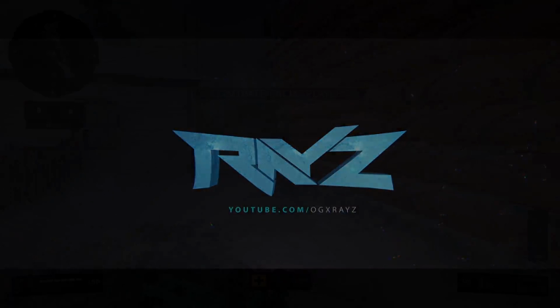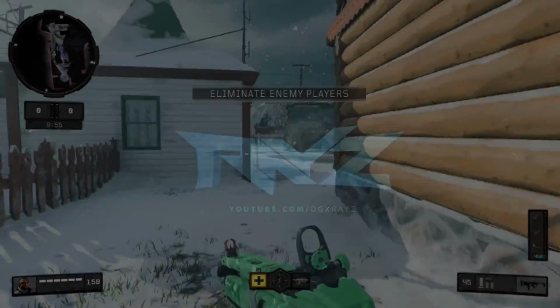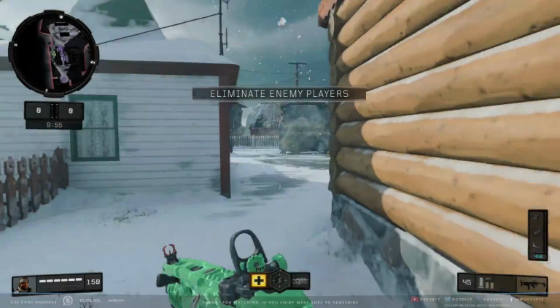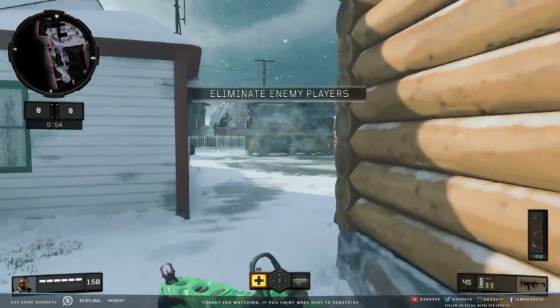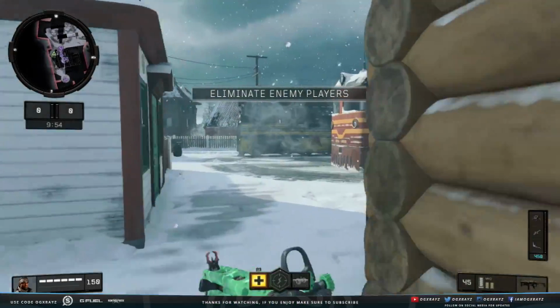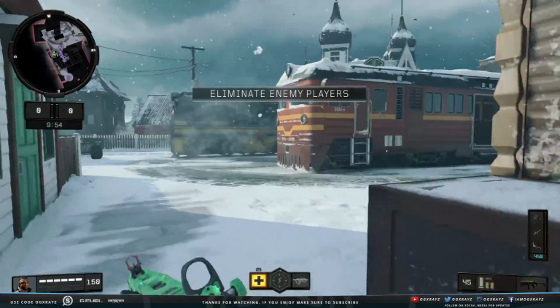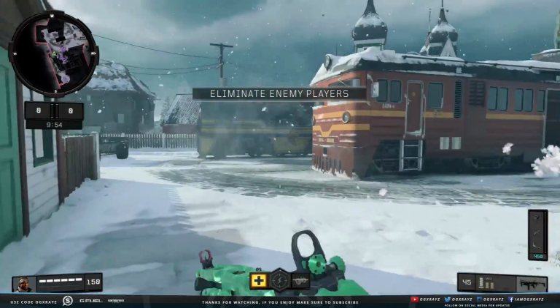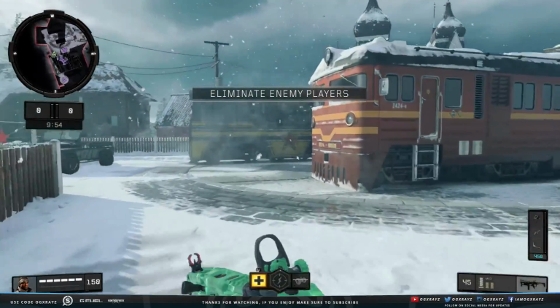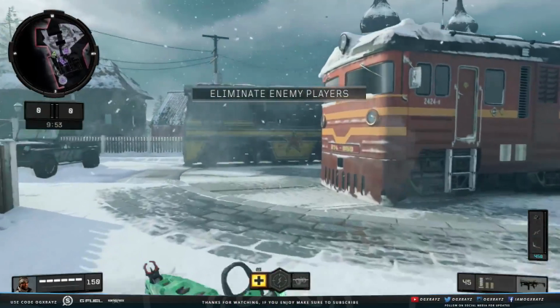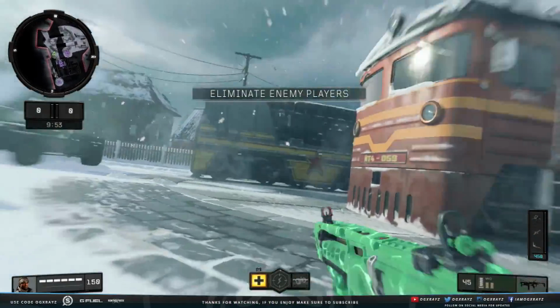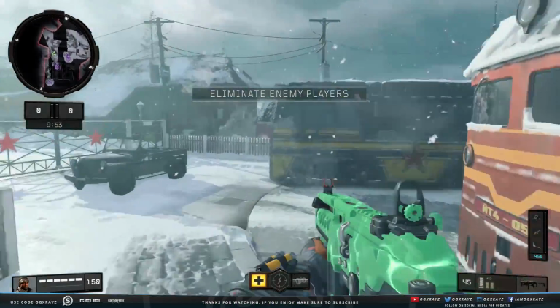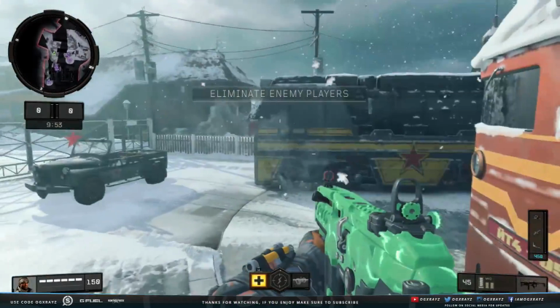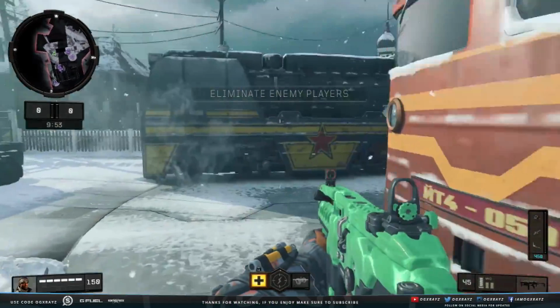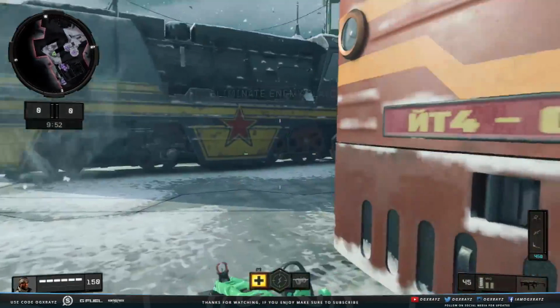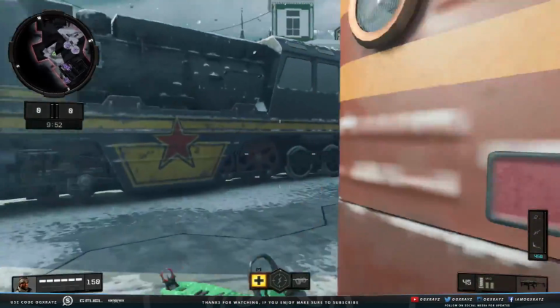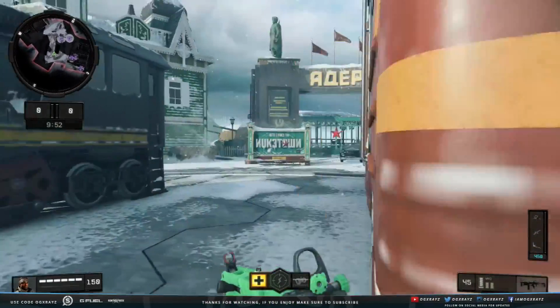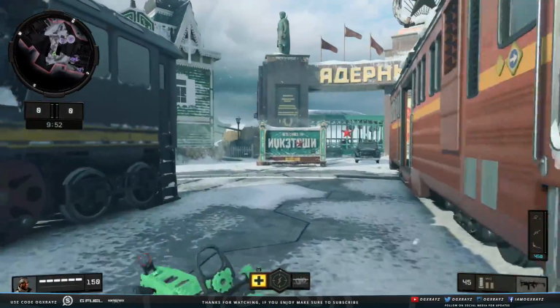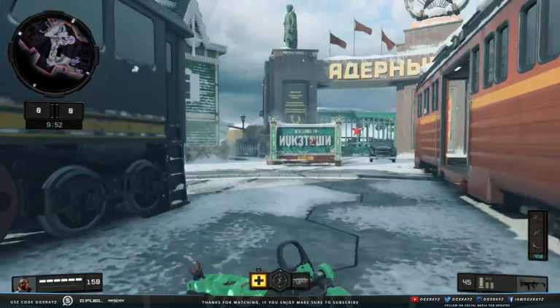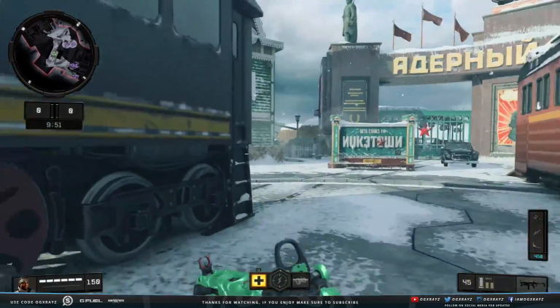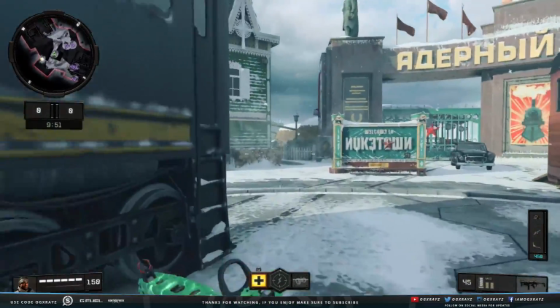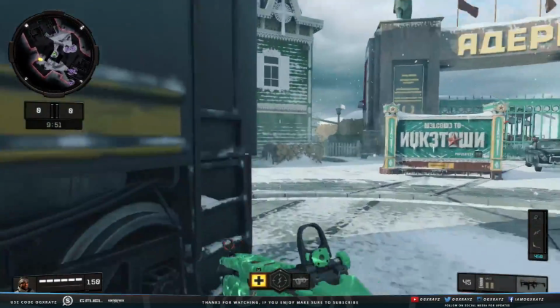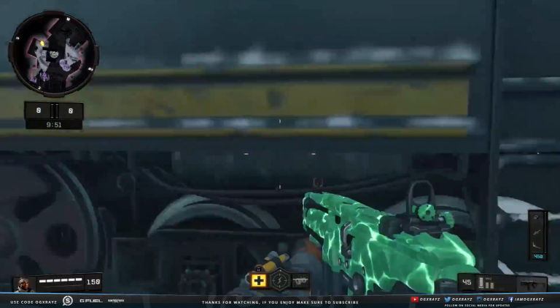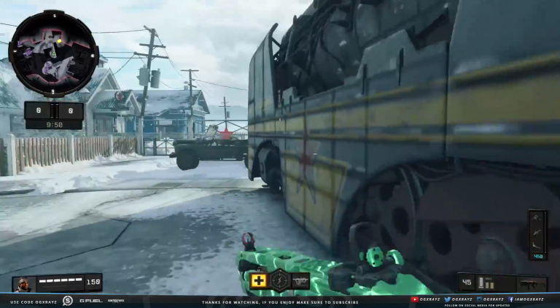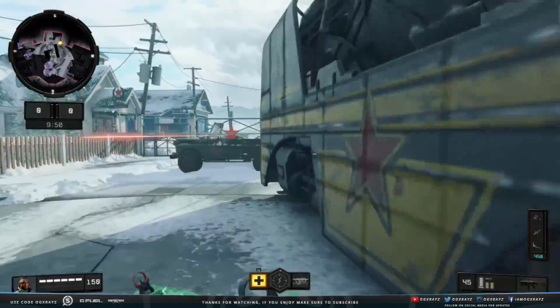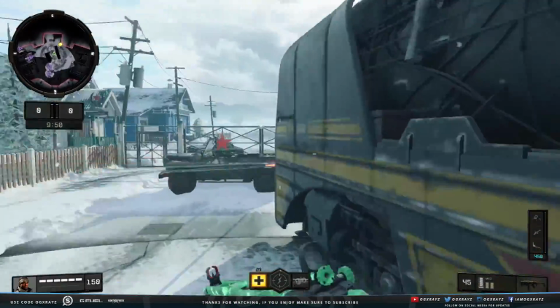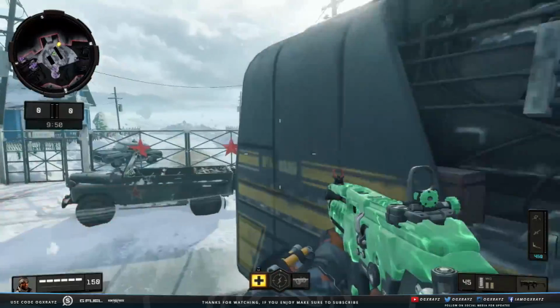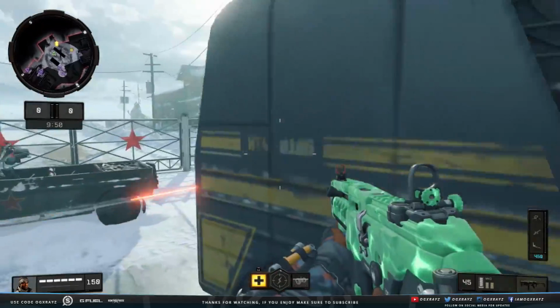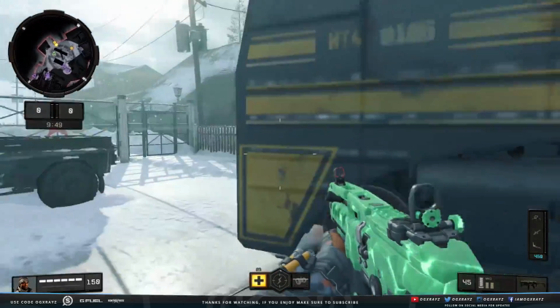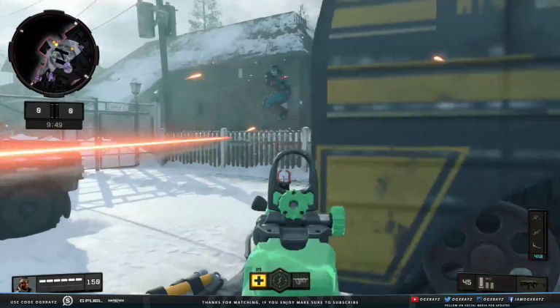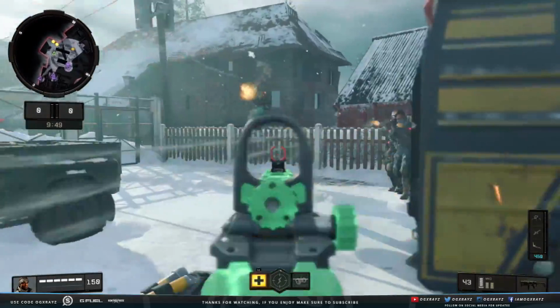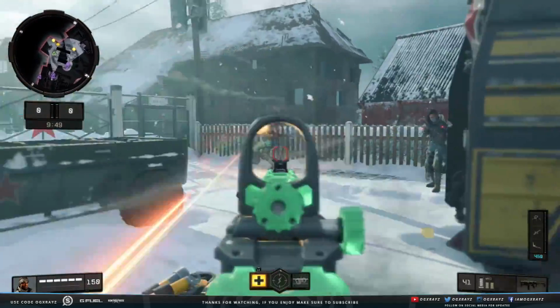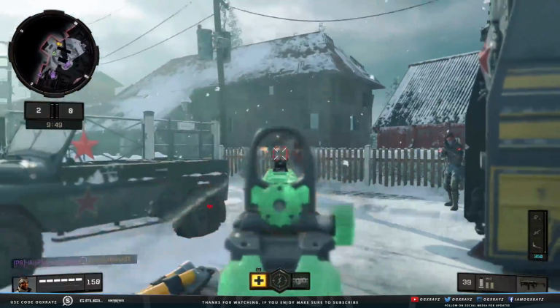Yo guys, what's up, it's XRays. Welcome back to another Call of Duty Black Ops 4 video. I just have a quick video here for you guys.